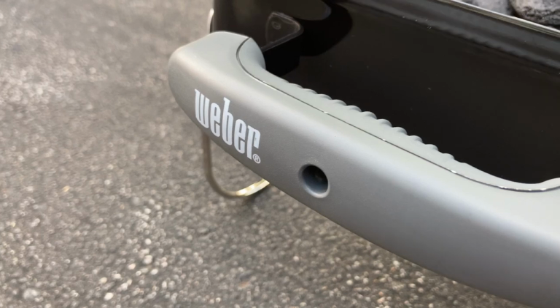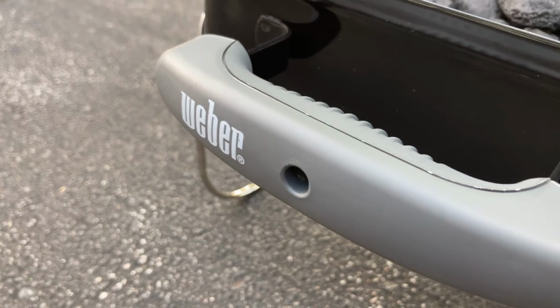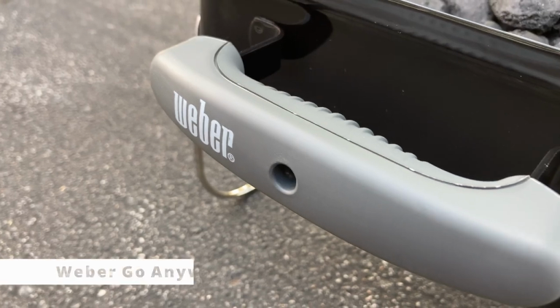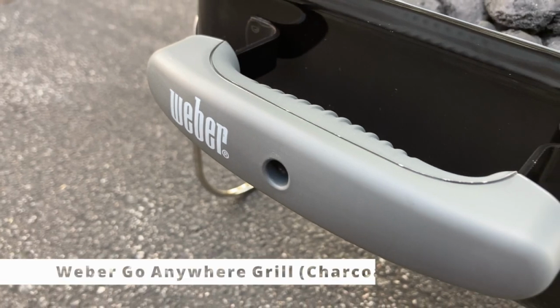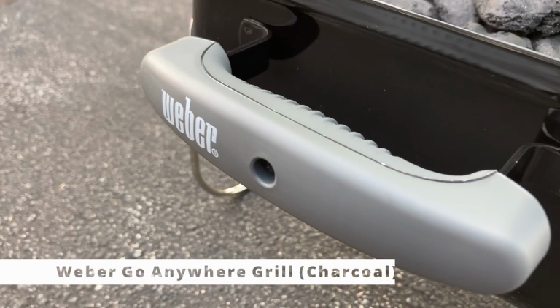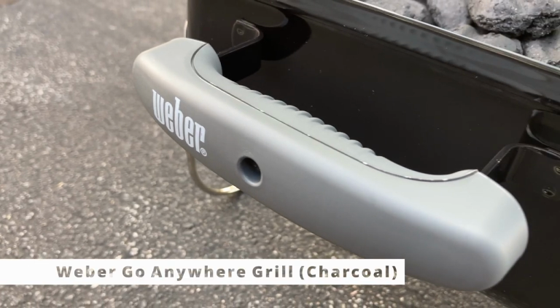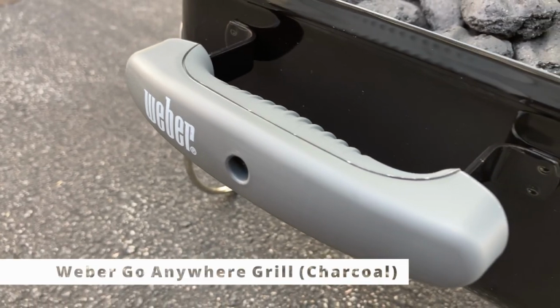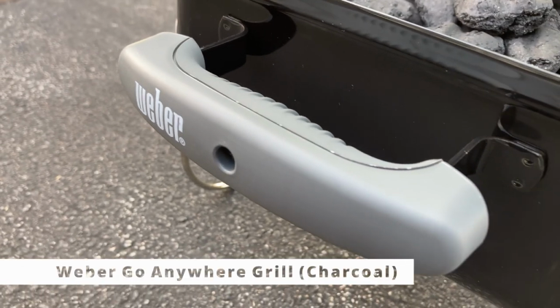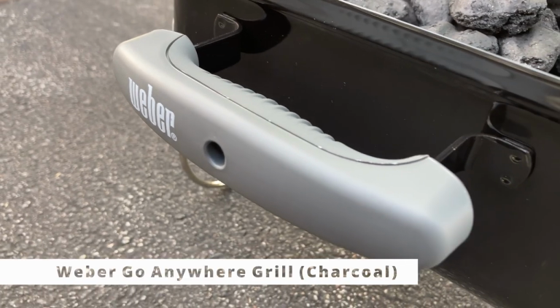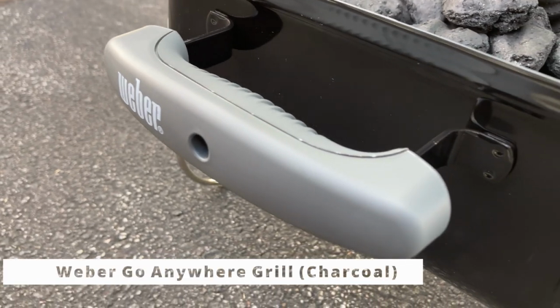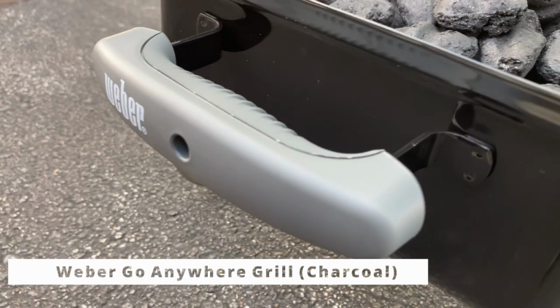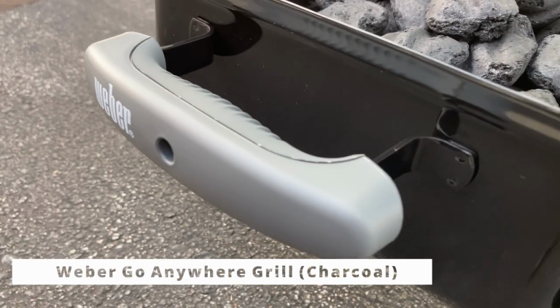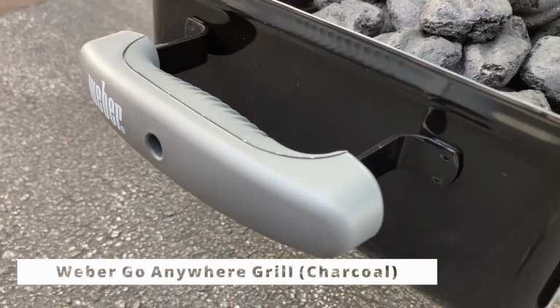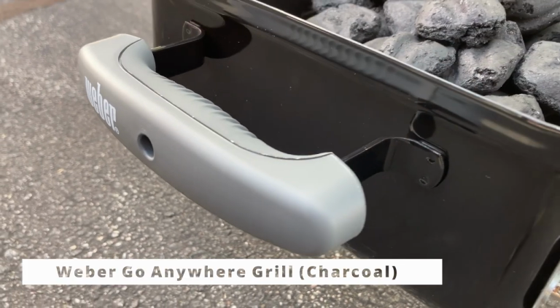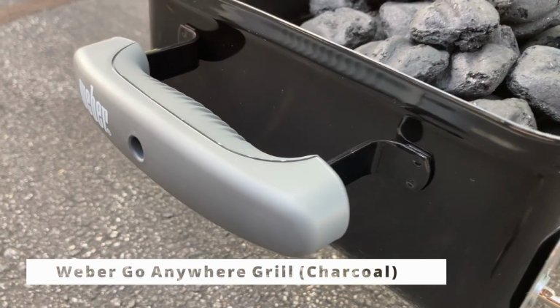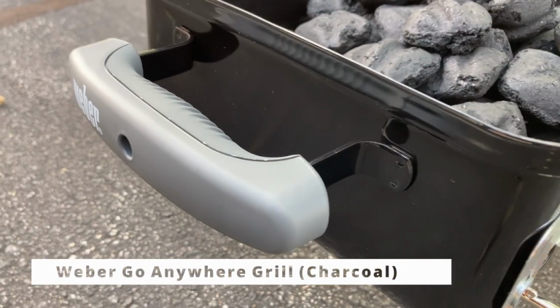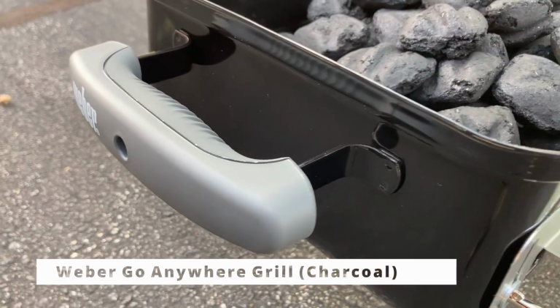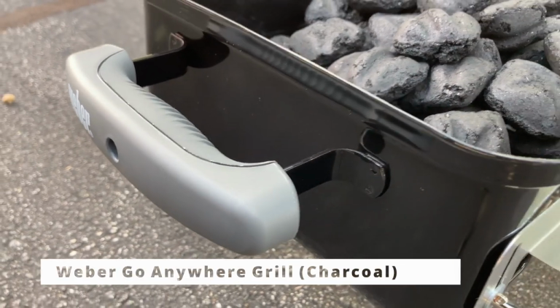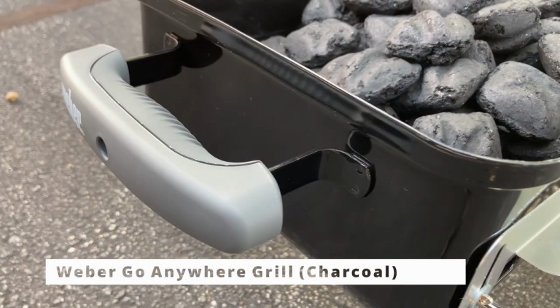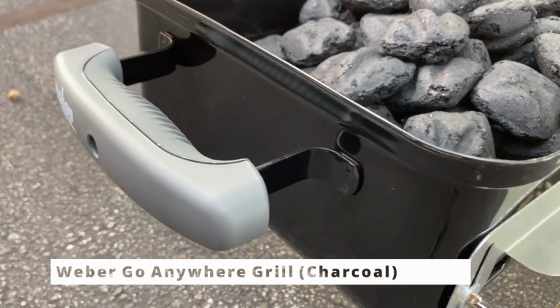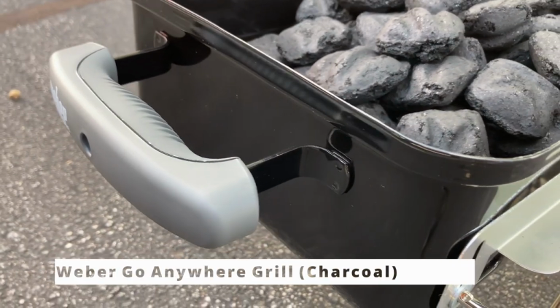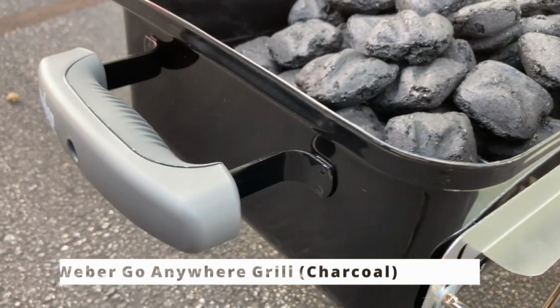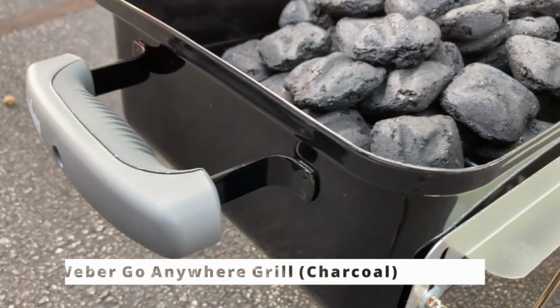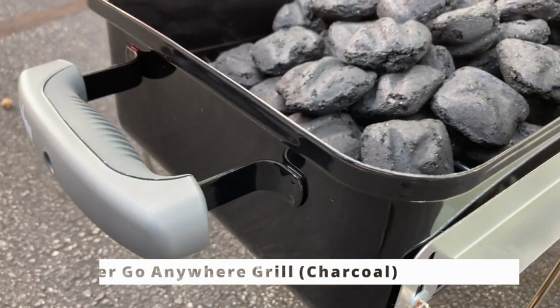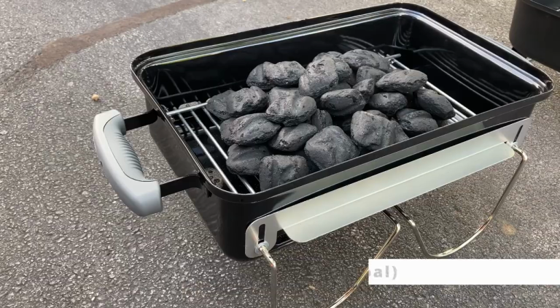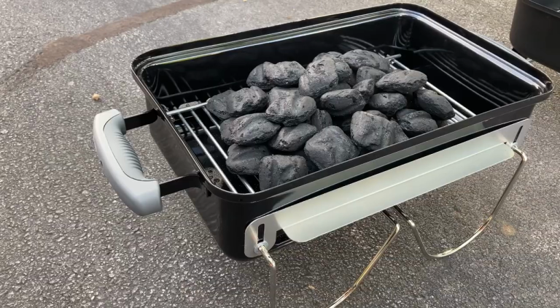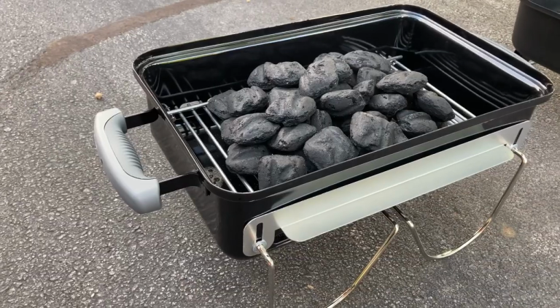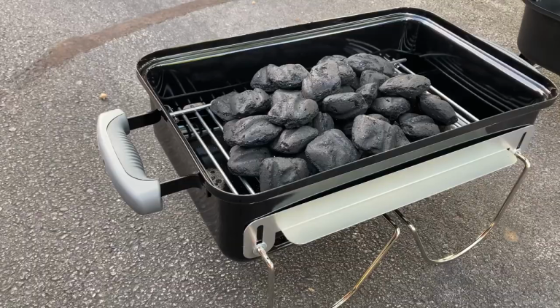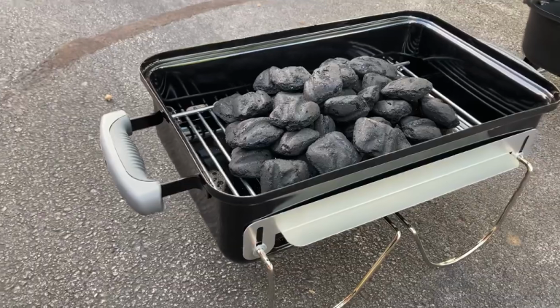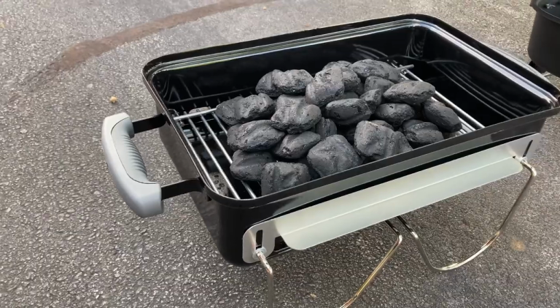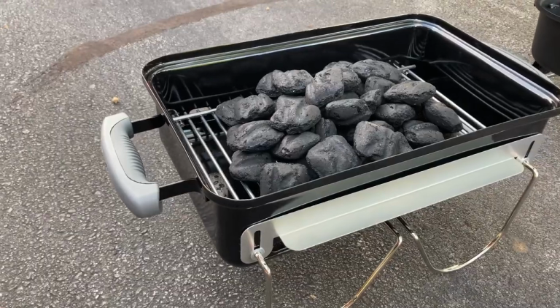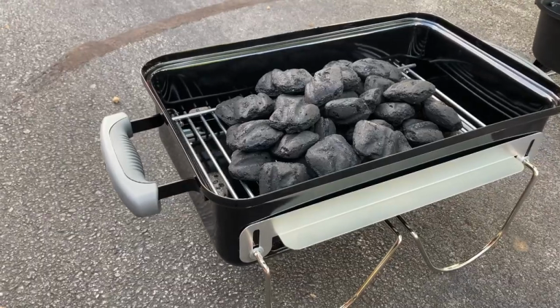Hey guys, so this is the Weber Go Anywhere grill. This is the charcoal version — there is actually a gas version as well.